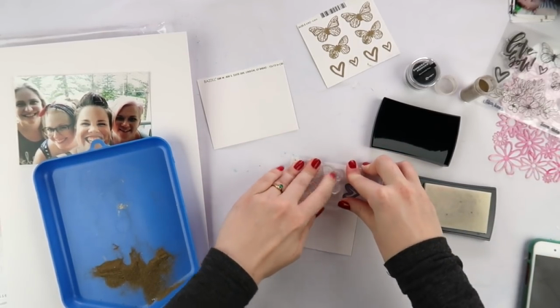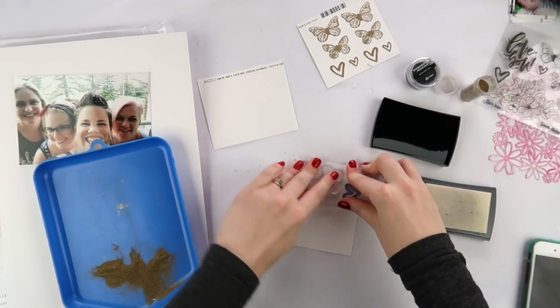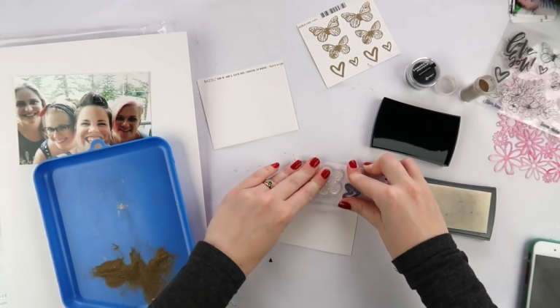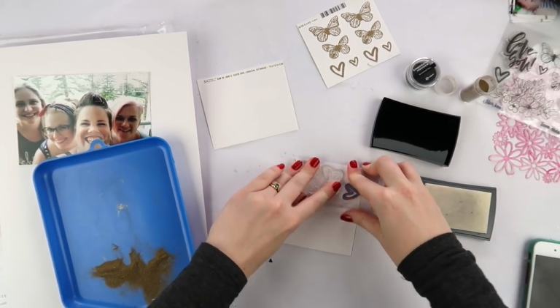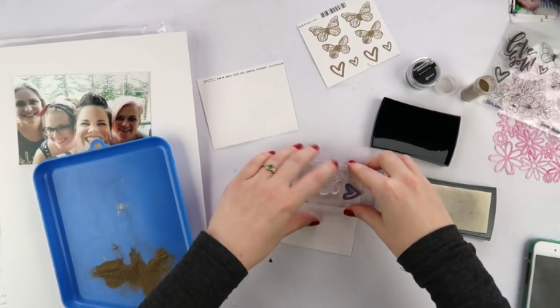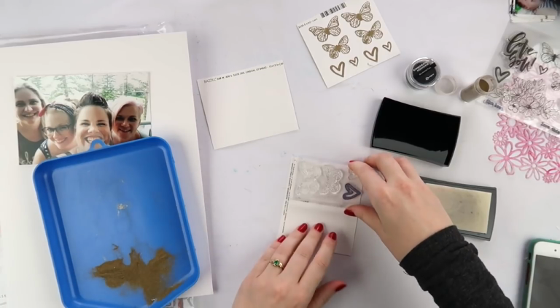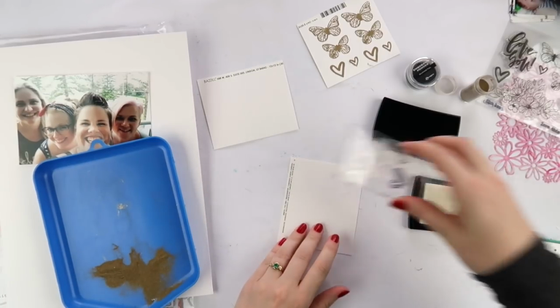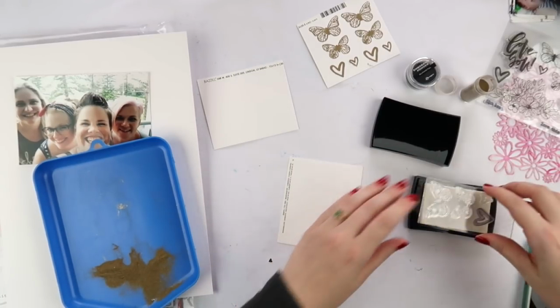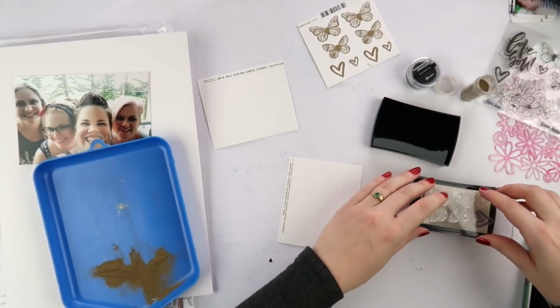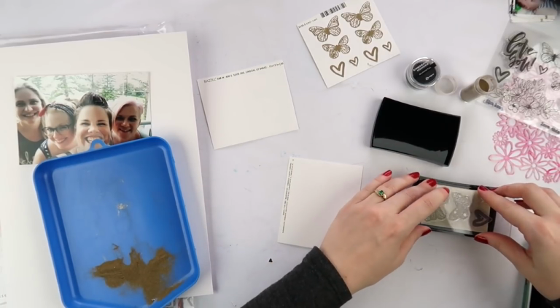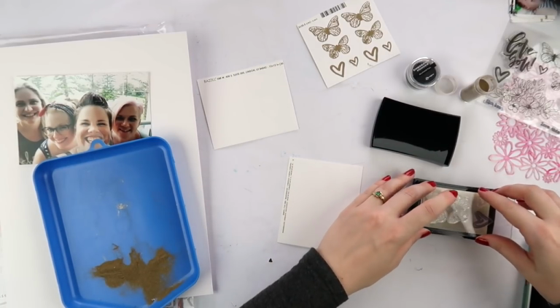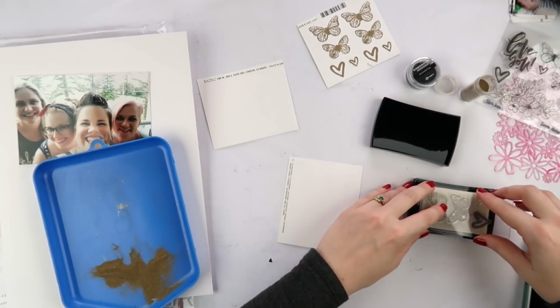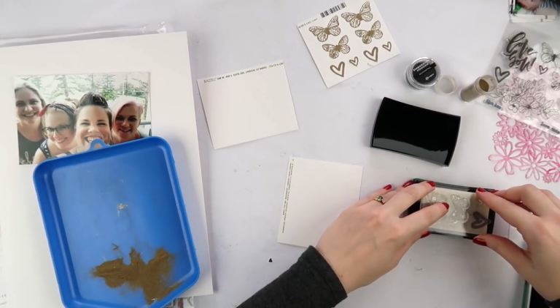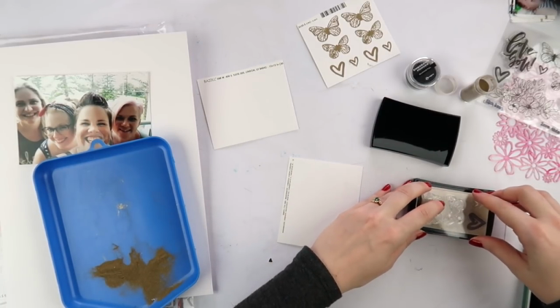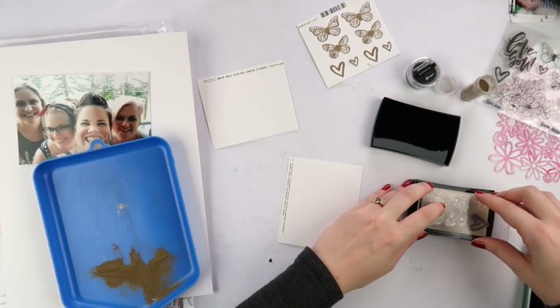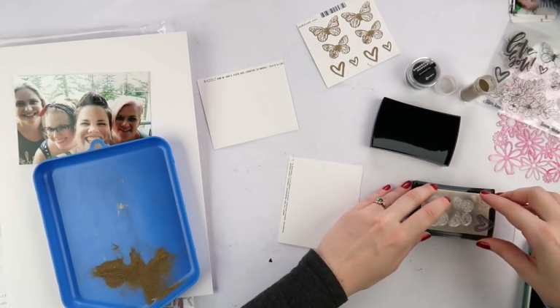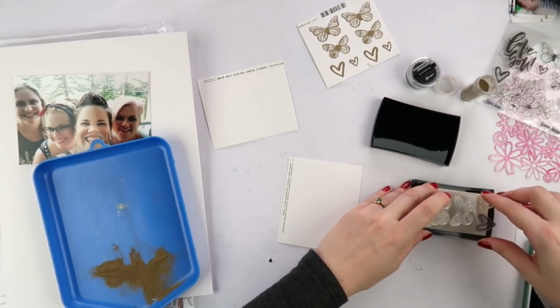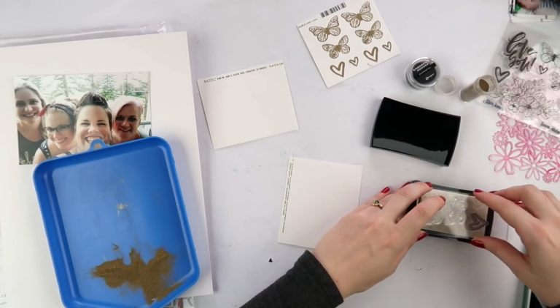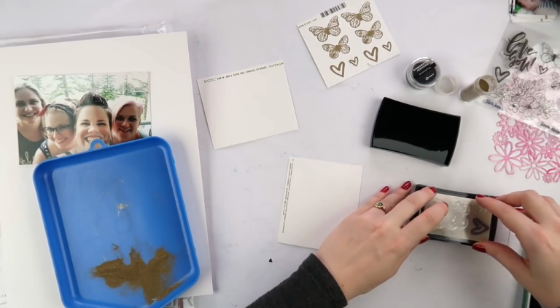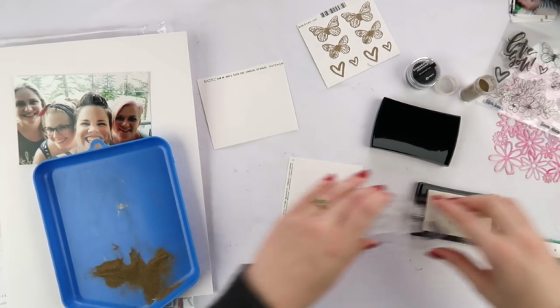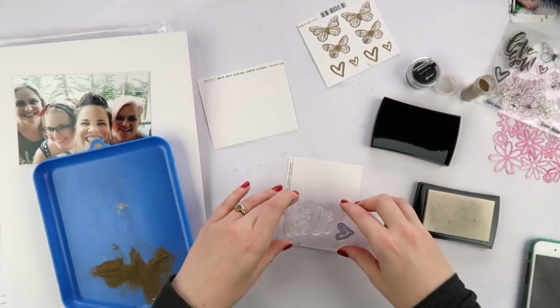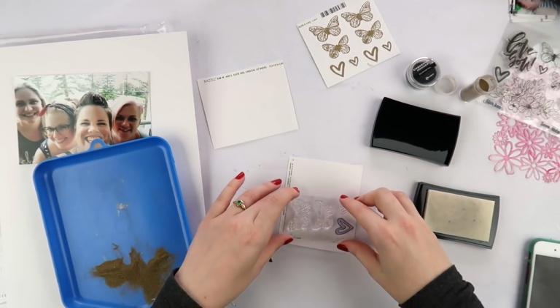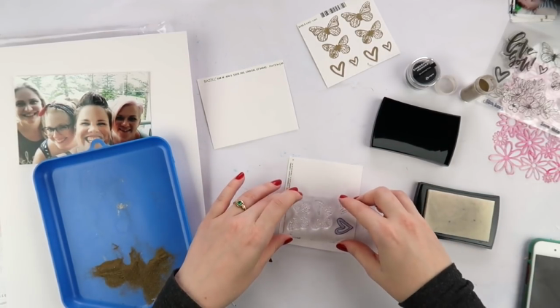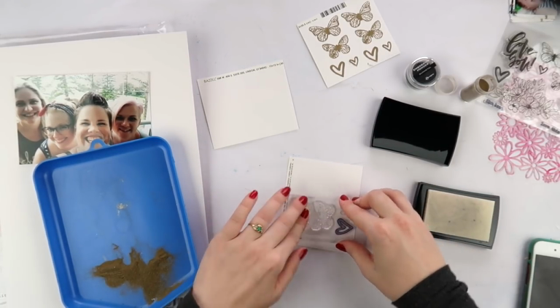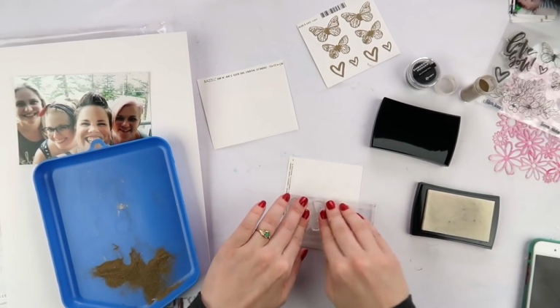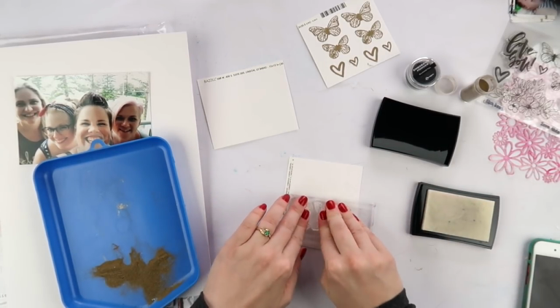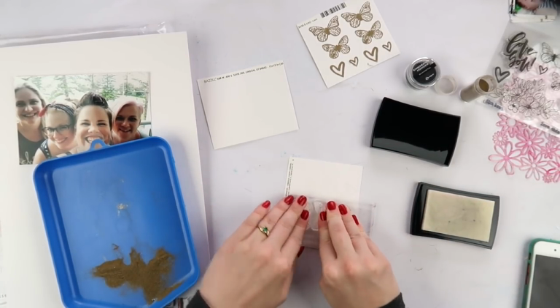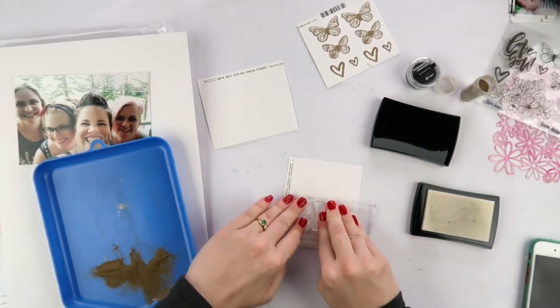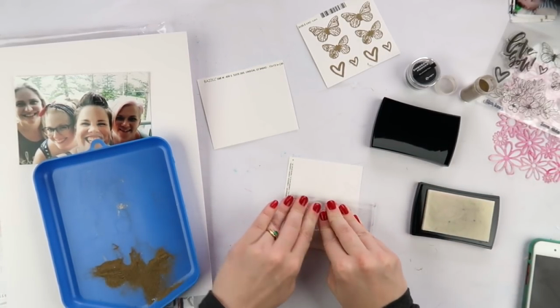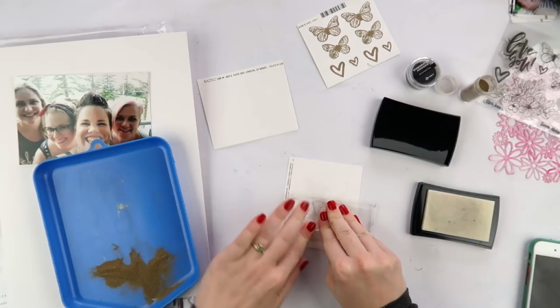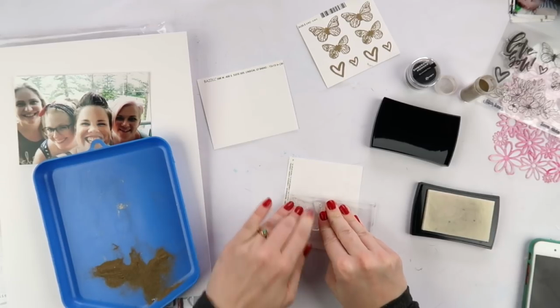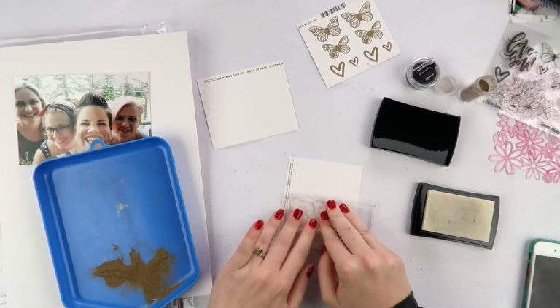I wasn't sure if I wanted to use the butterflies or the hearts, so I just did both. In the end I actually do go with the hearts.